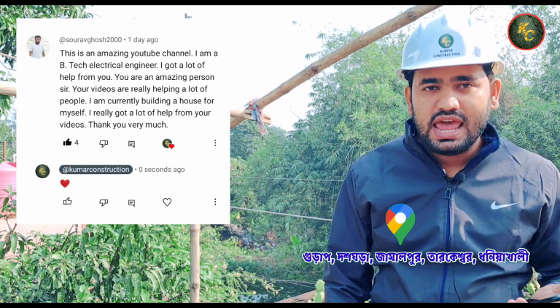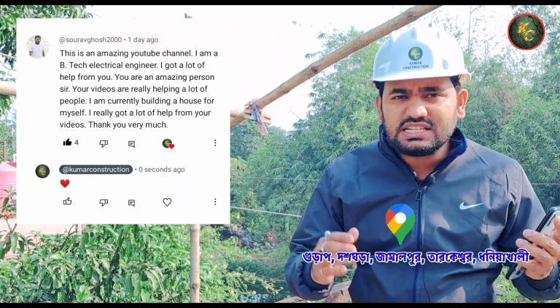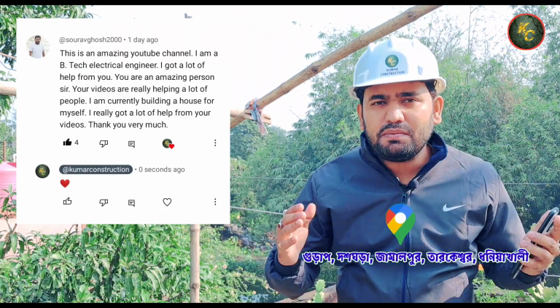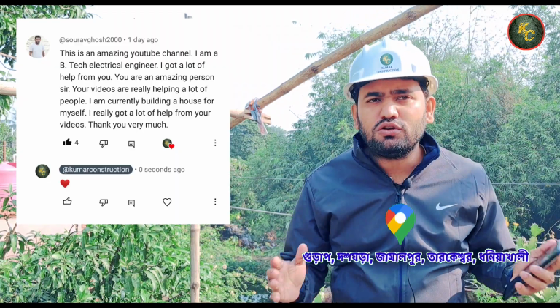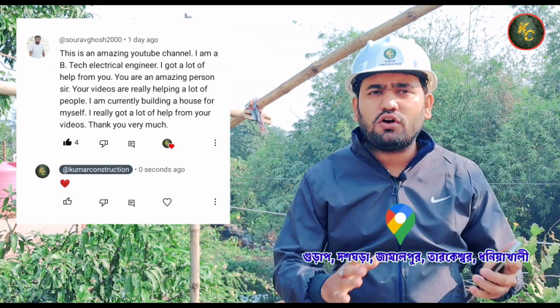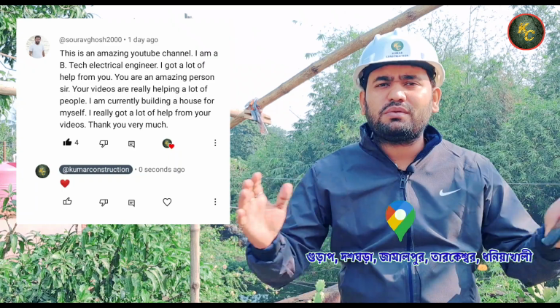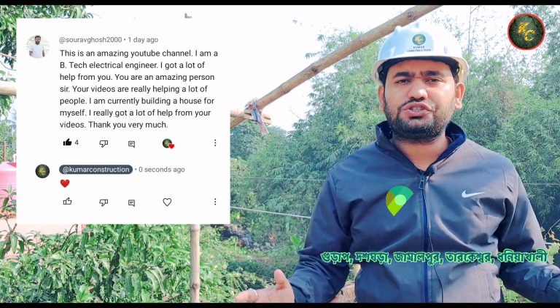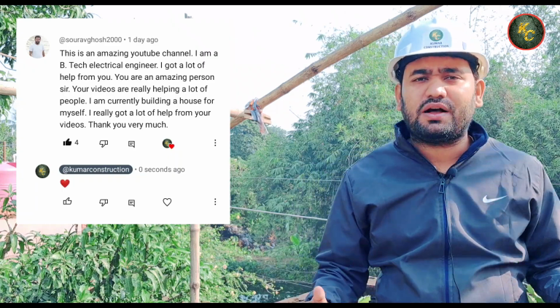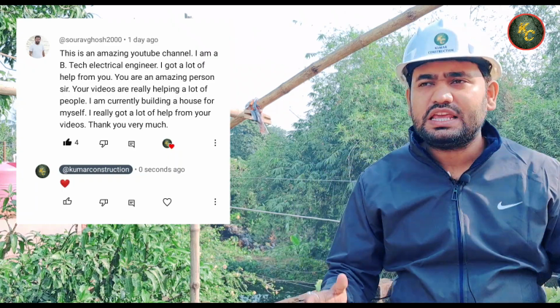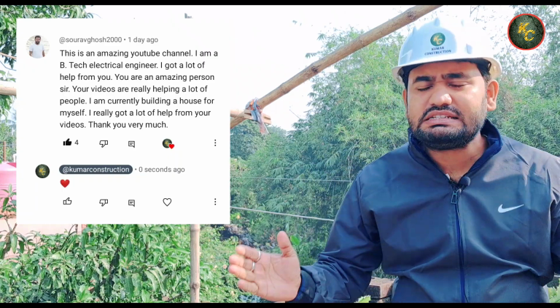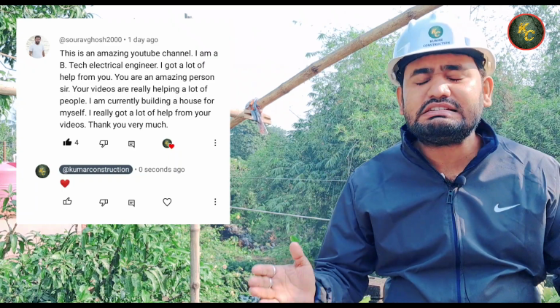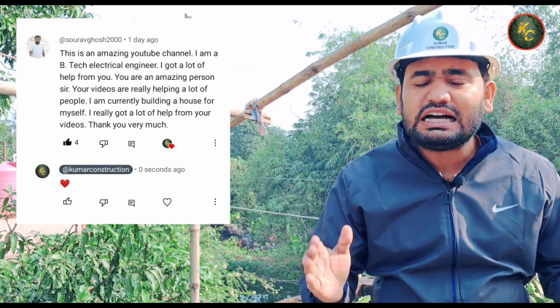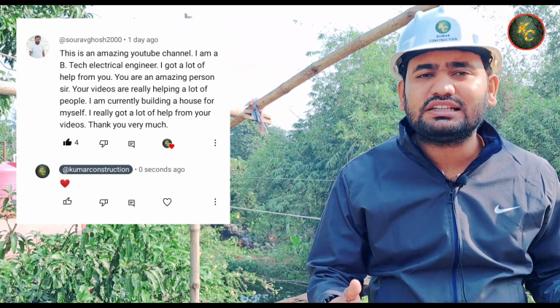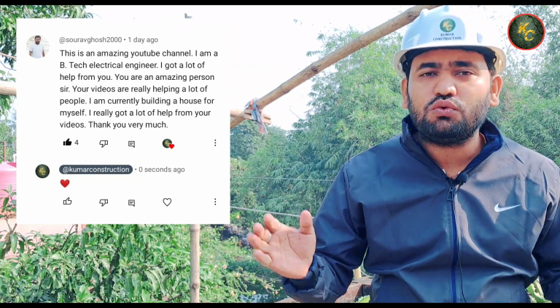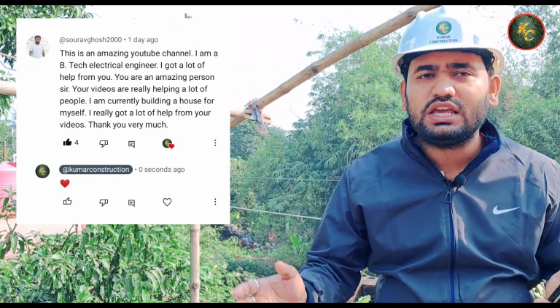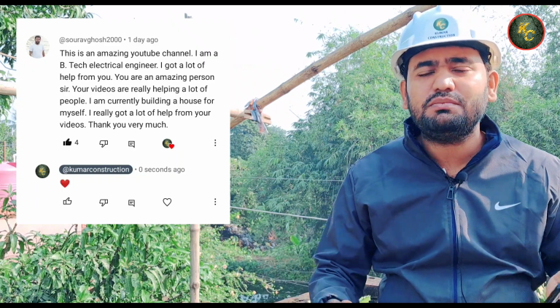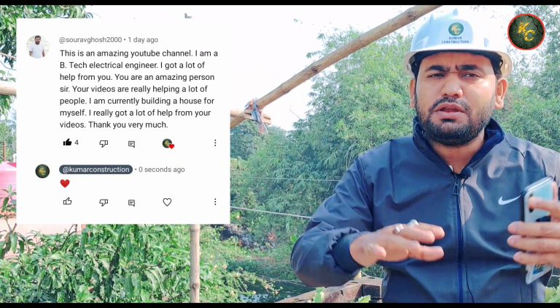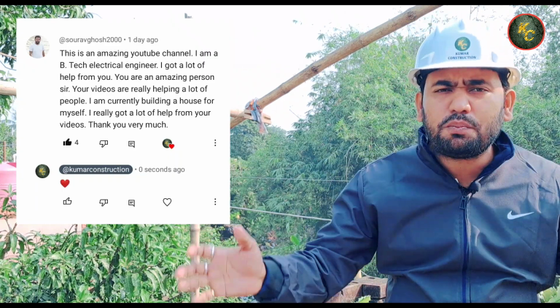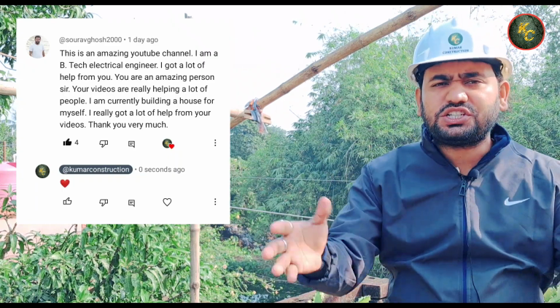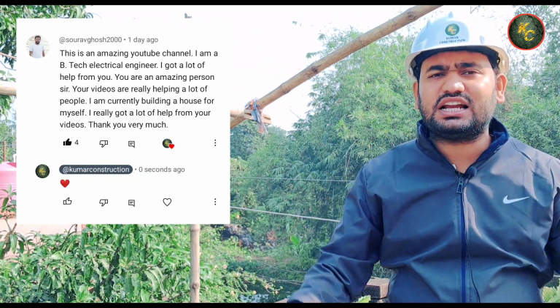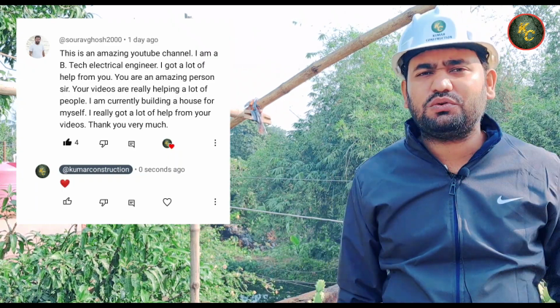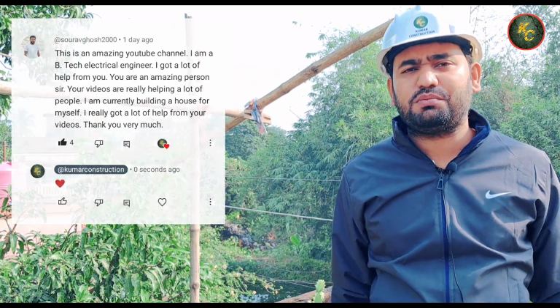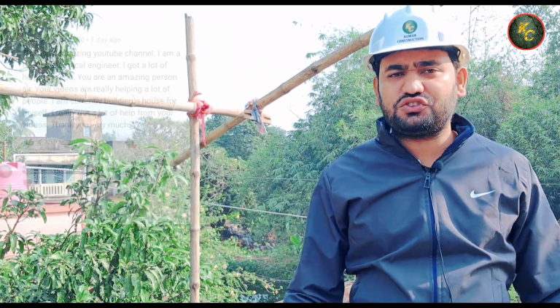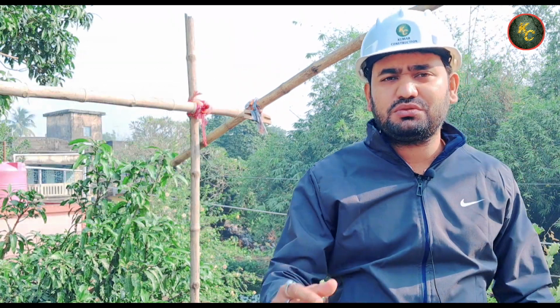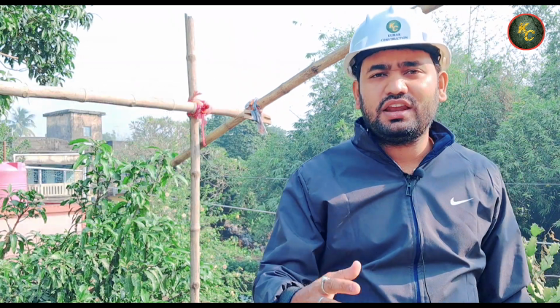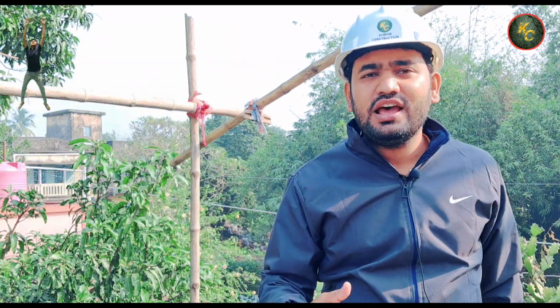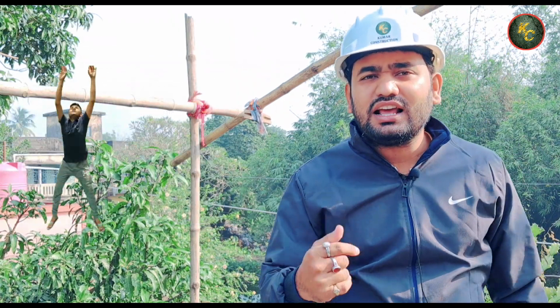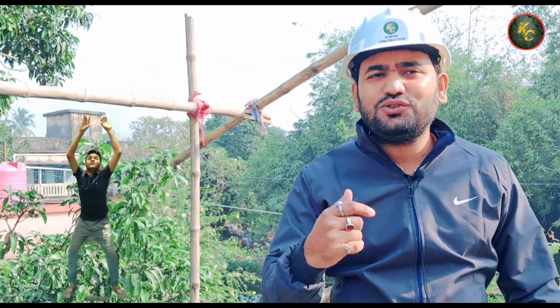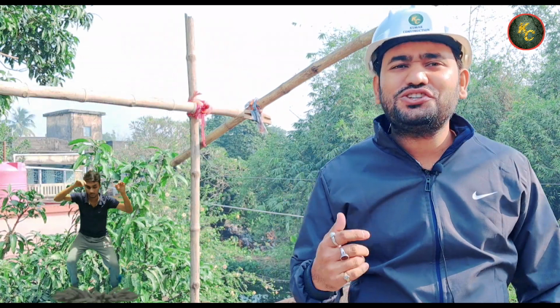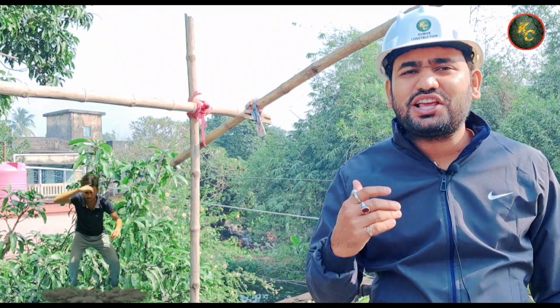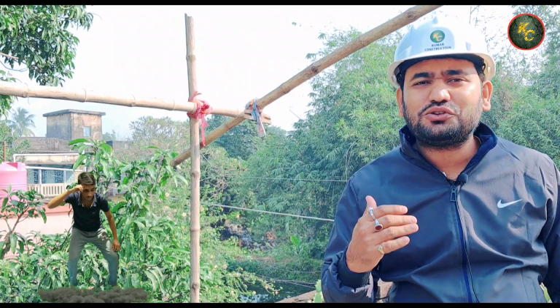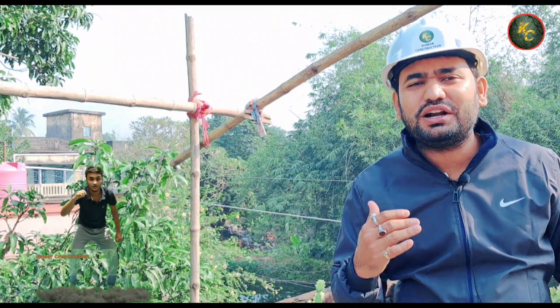This is an amazing person — an engineer, a doctor, a businessman. You can see this video on the Engineer King Shukumar channel.